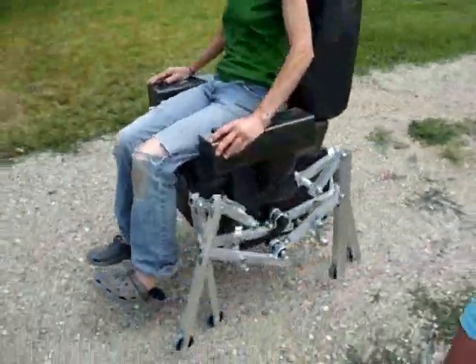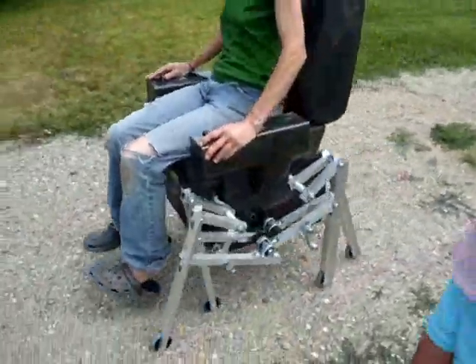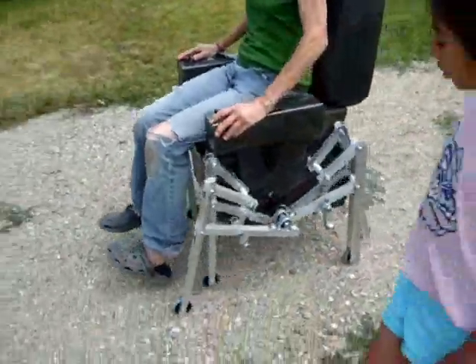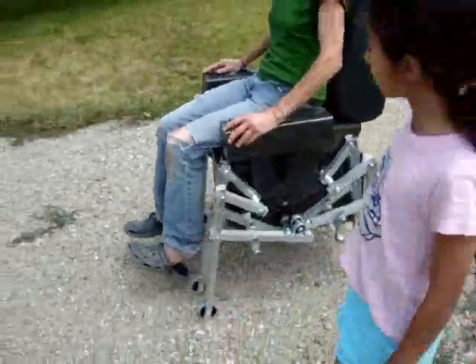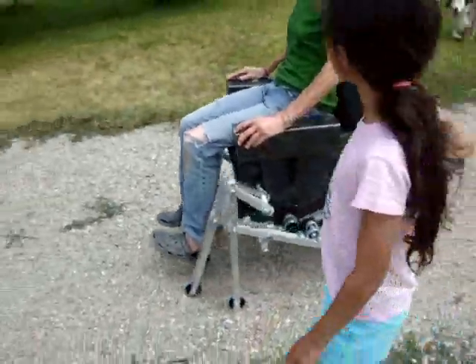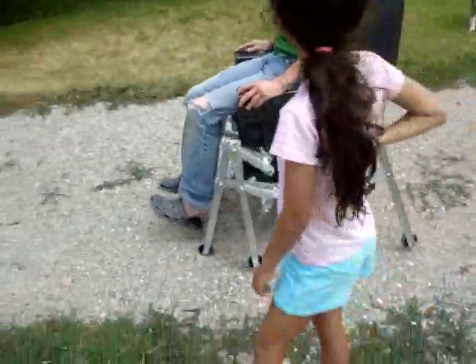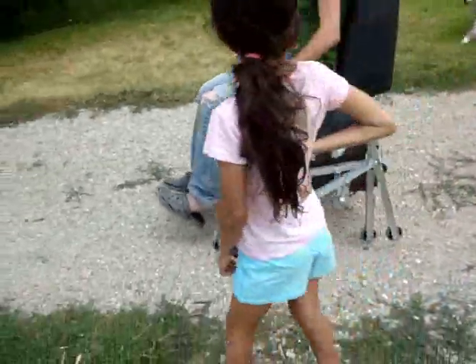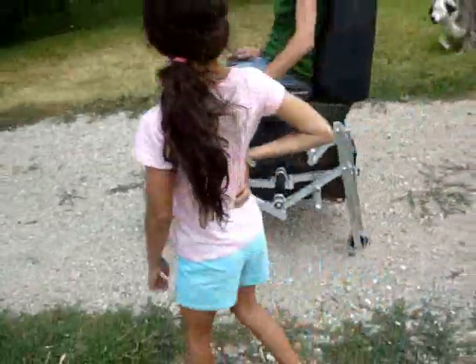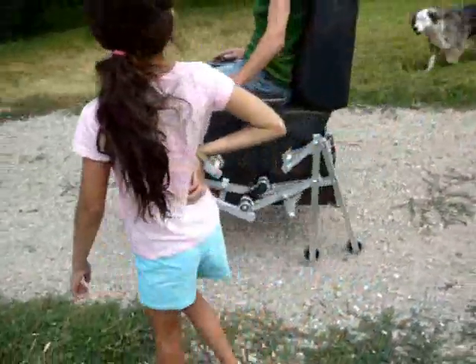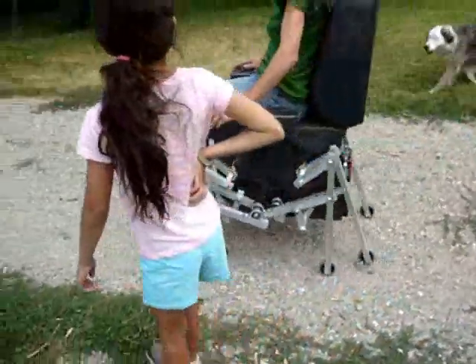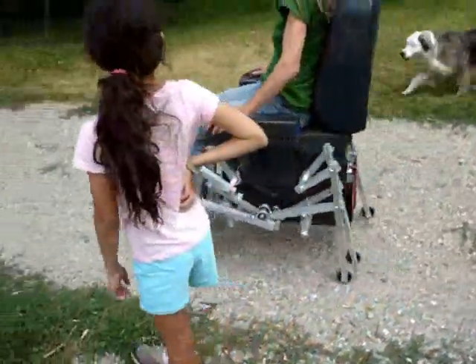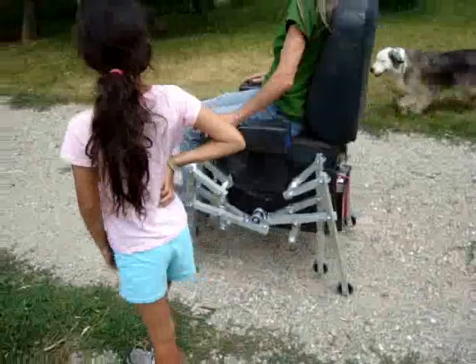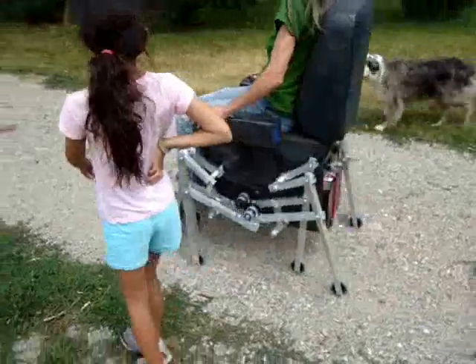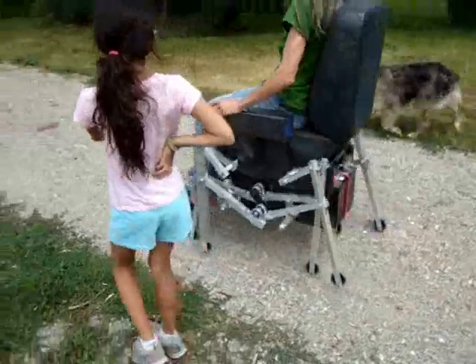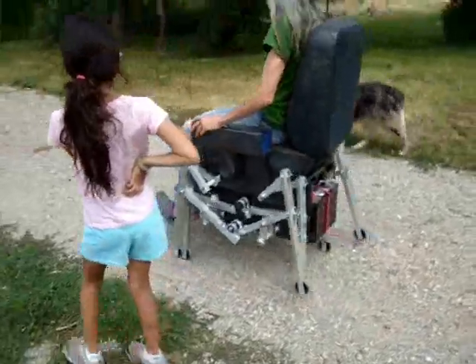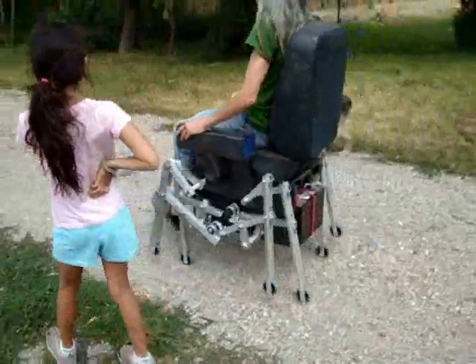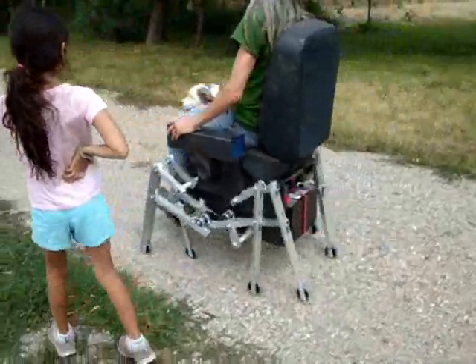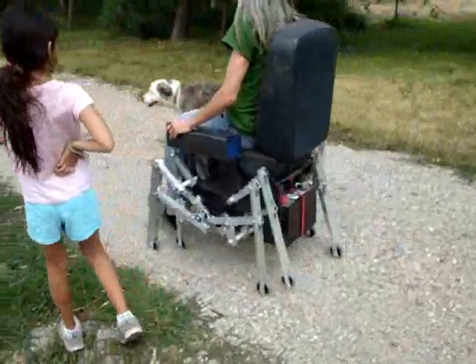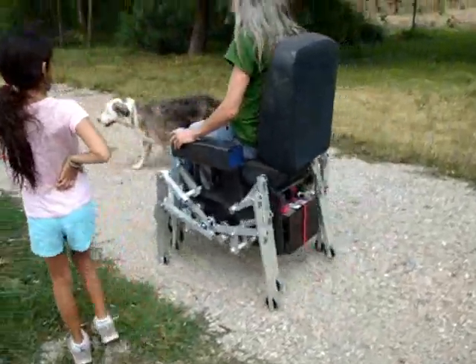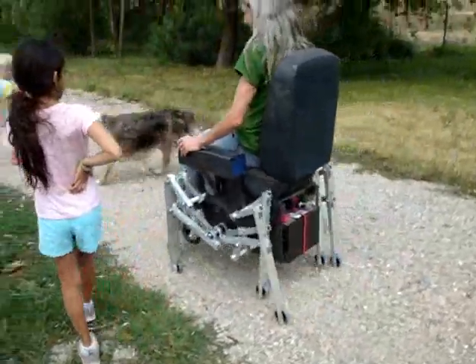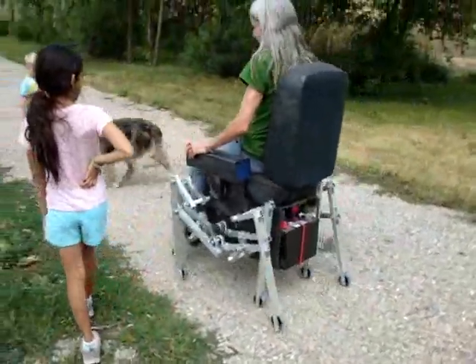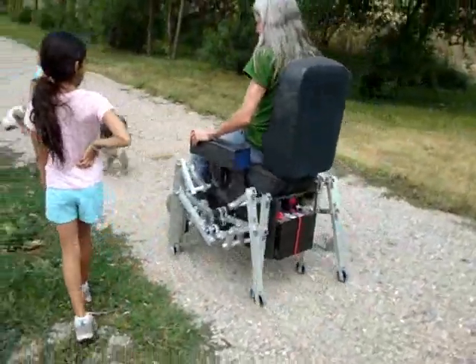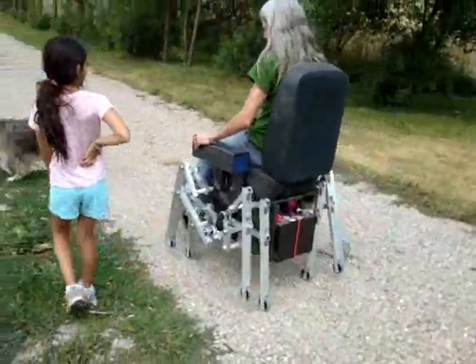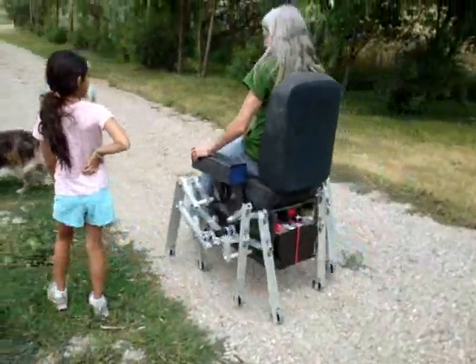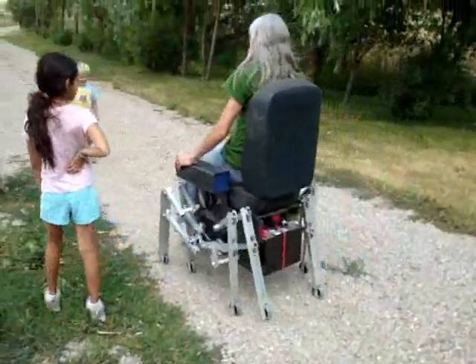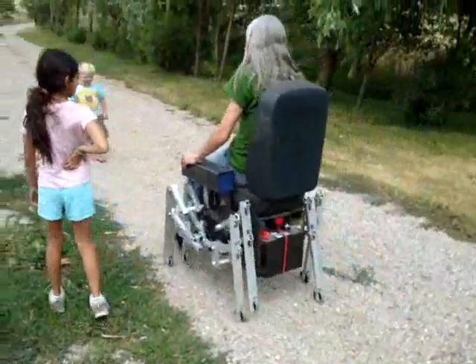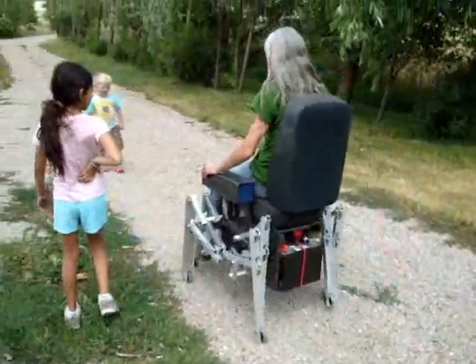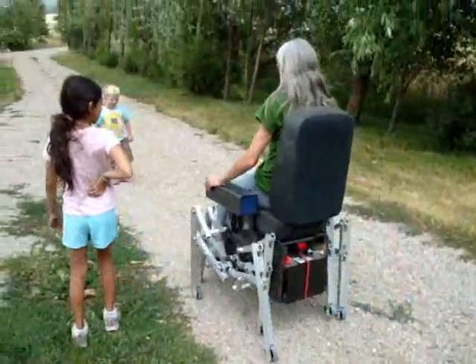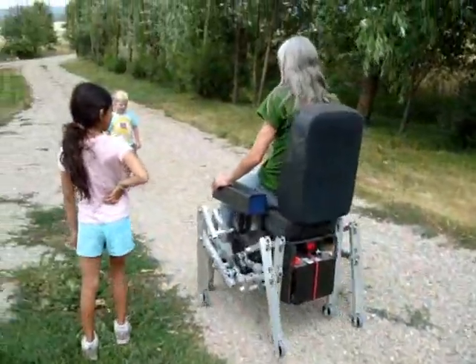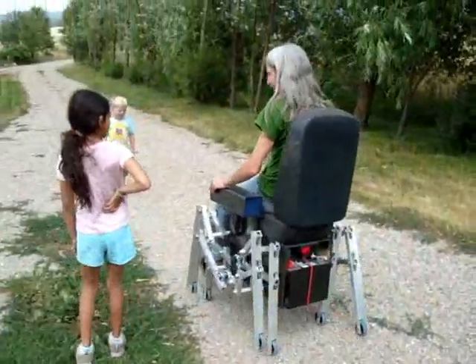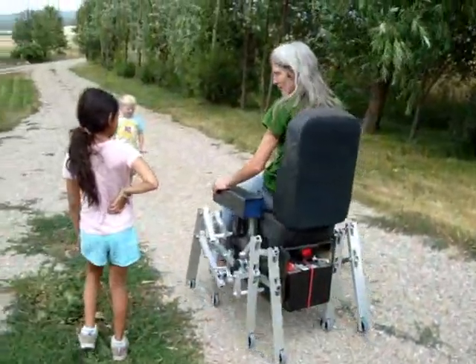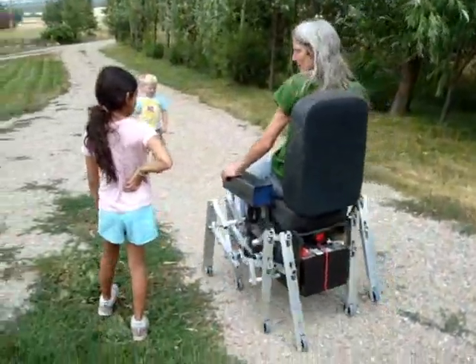Go a little bit faster — maybe I'll take it to work.